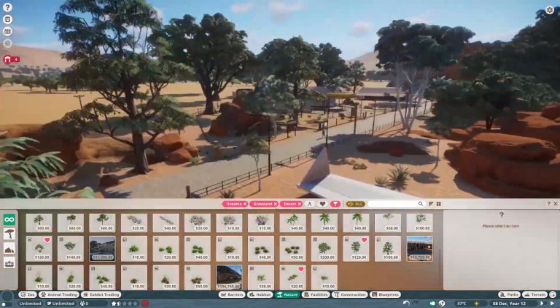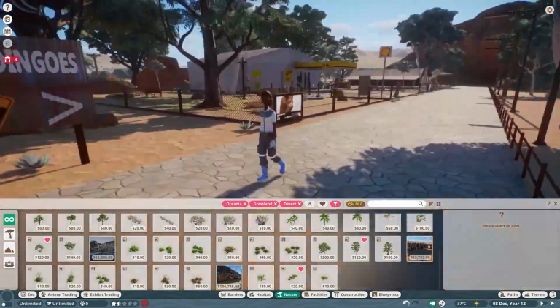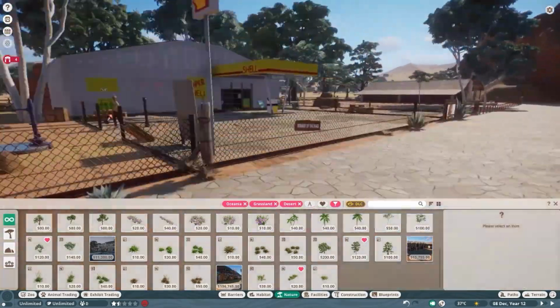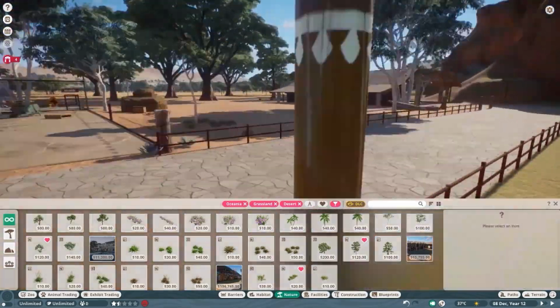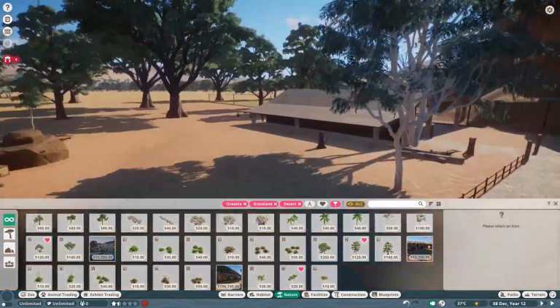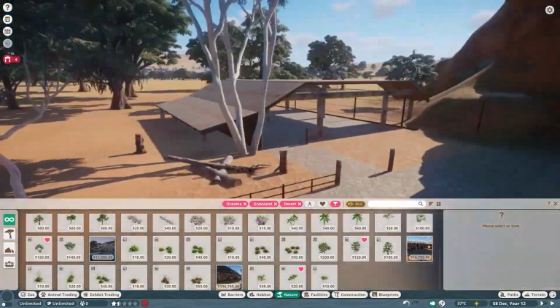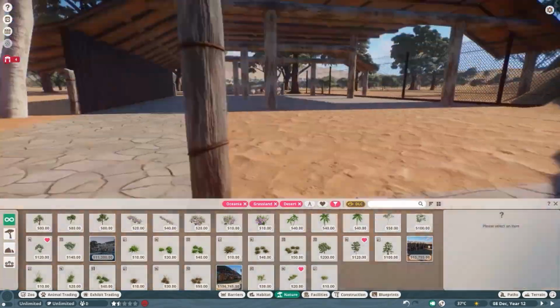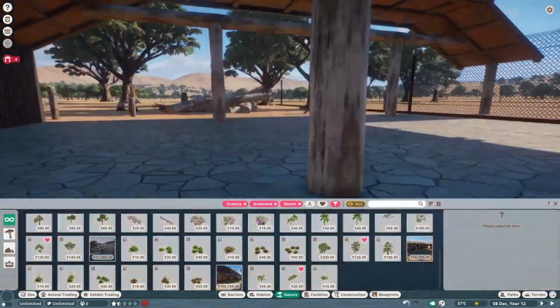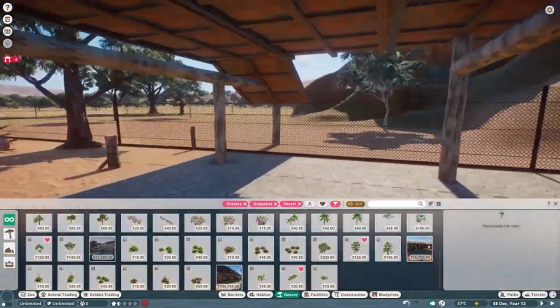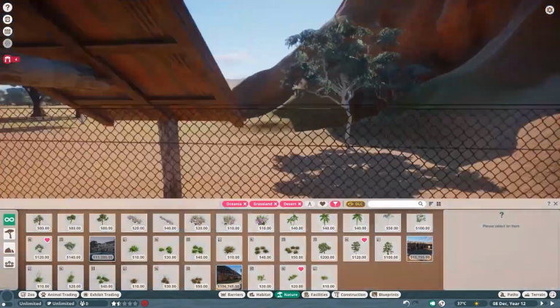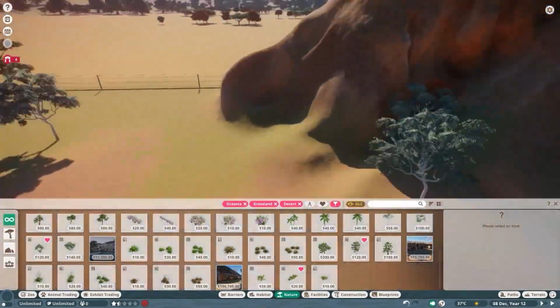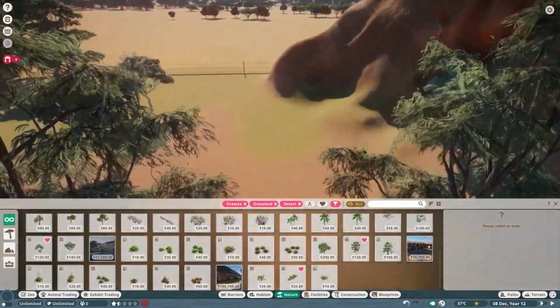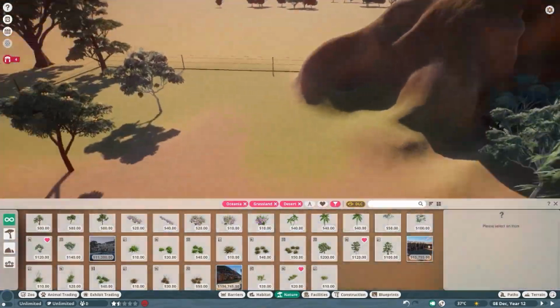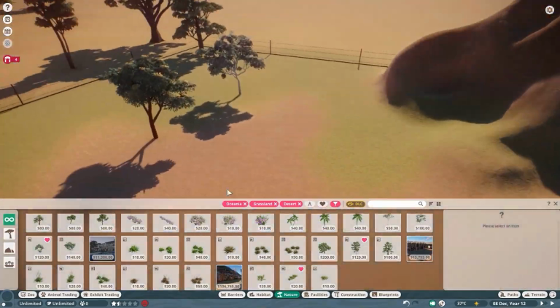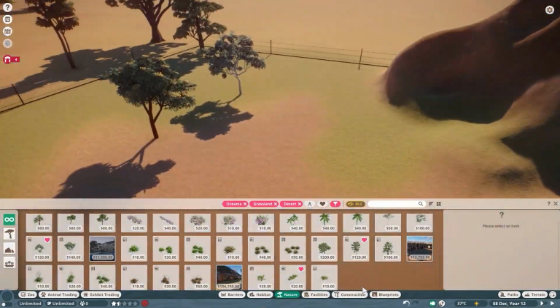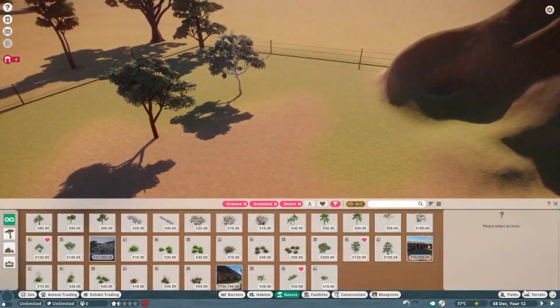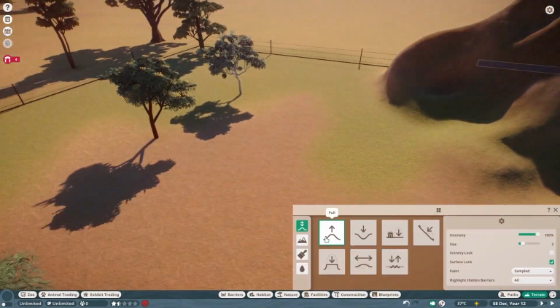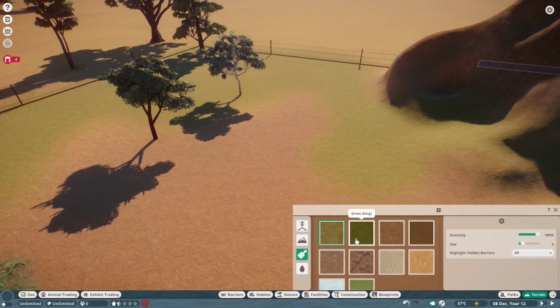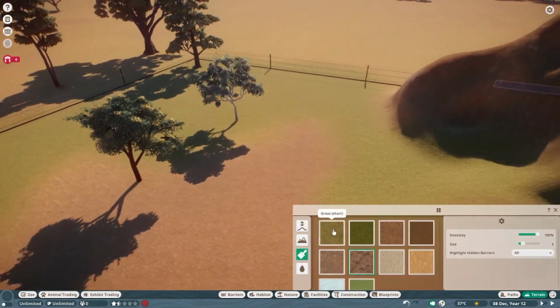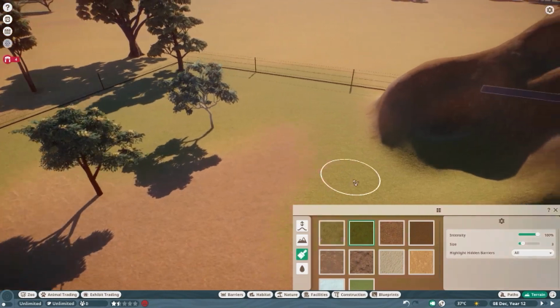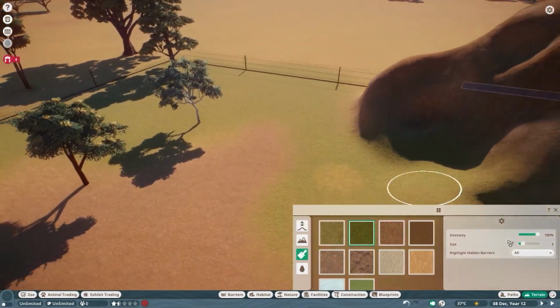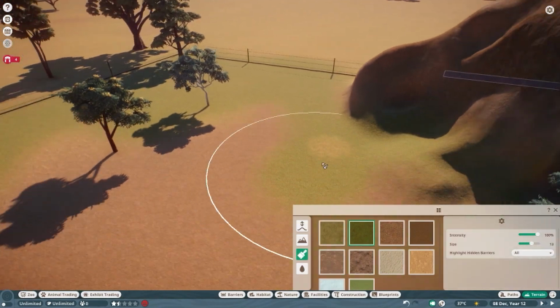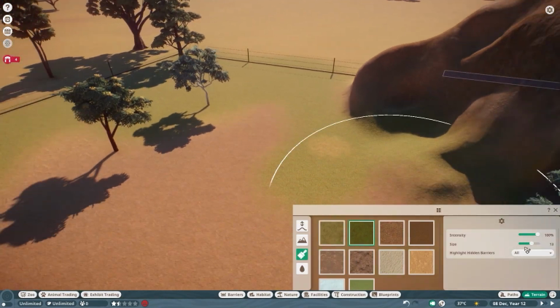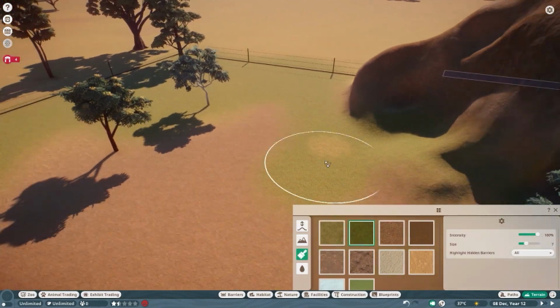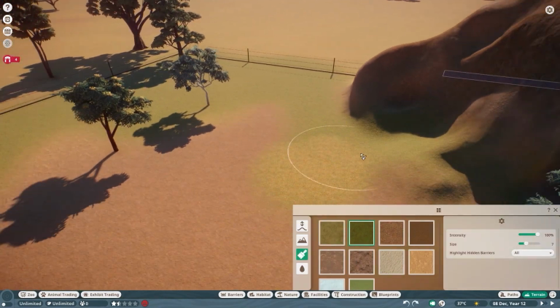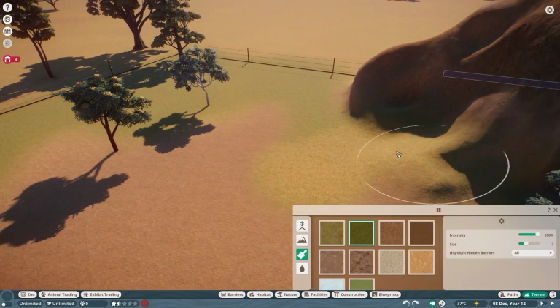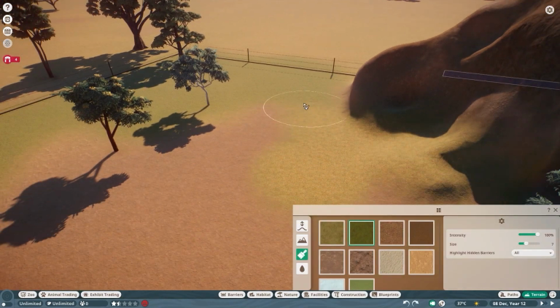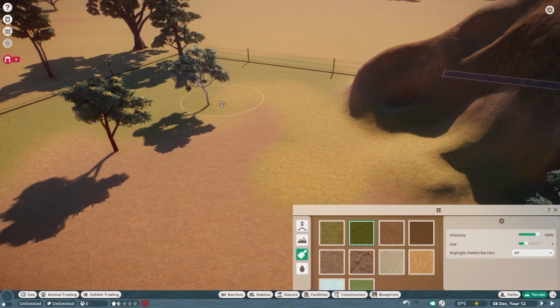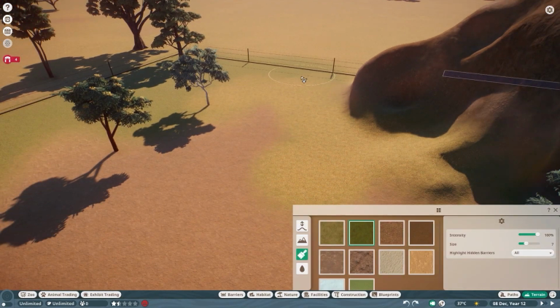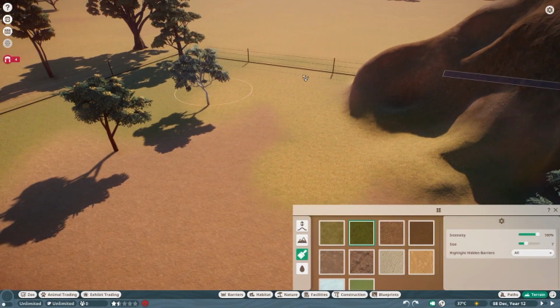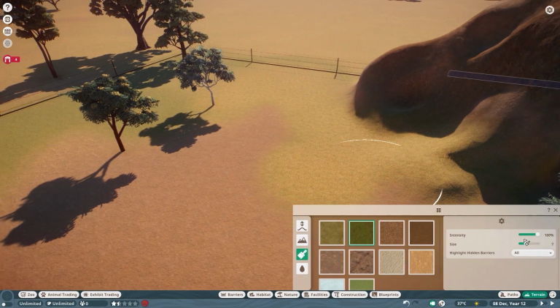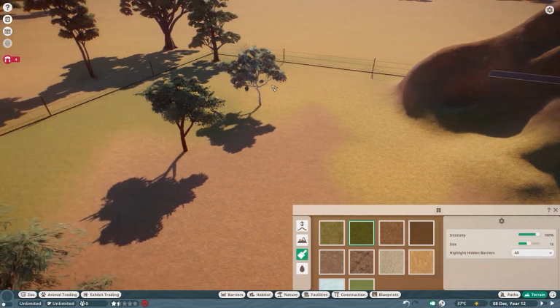Unfortunately we don't have the super red rock because we're not in desert mode. But I really liked this hard contrast between the tall grass and the rock — so that's something I really focused on. The grass is going to very sharply follow that pattern and then very sharply cut into rock.